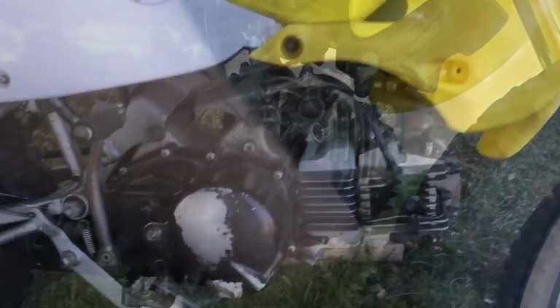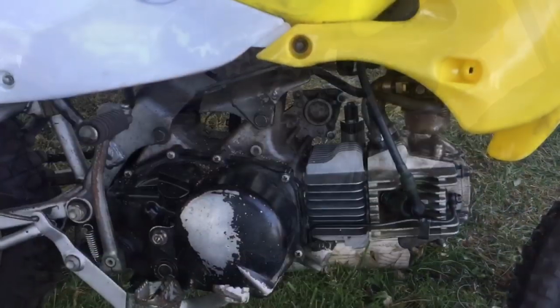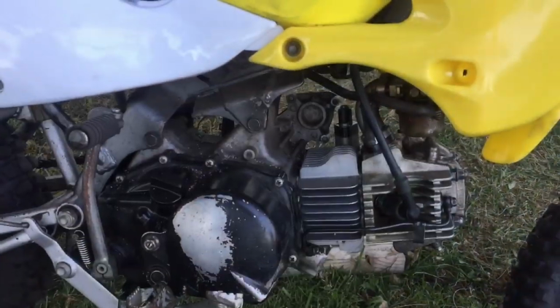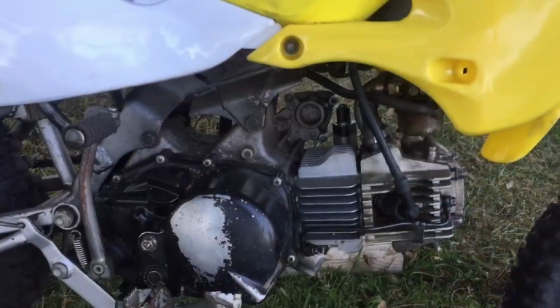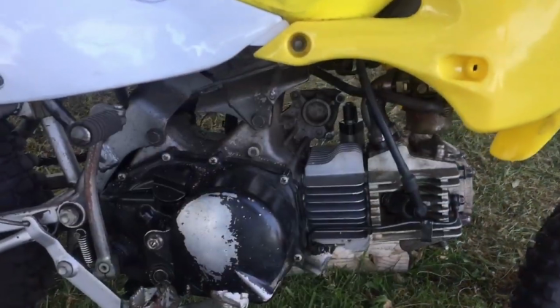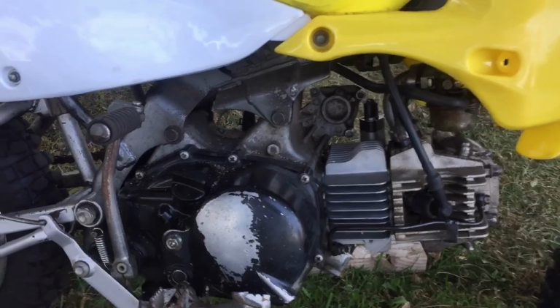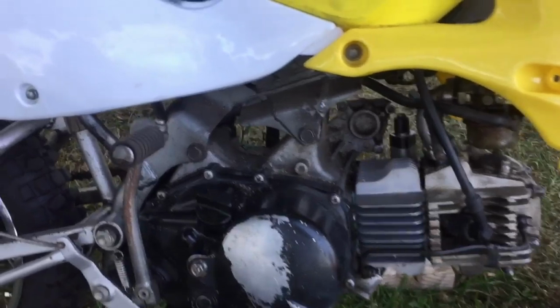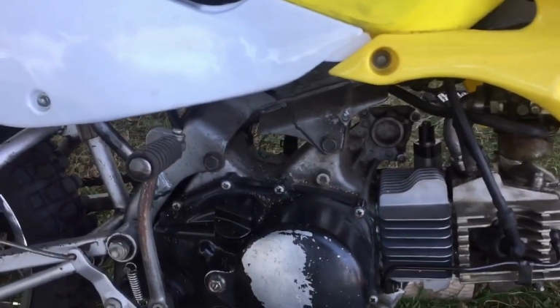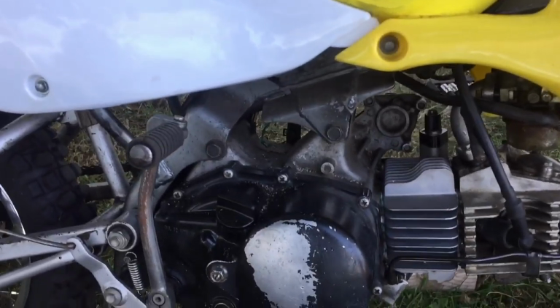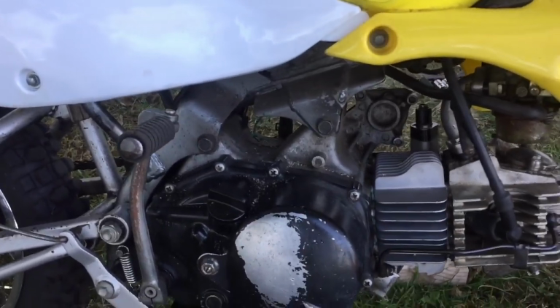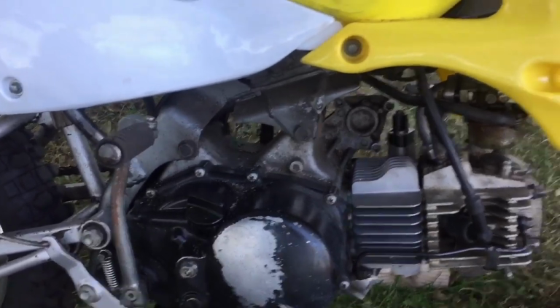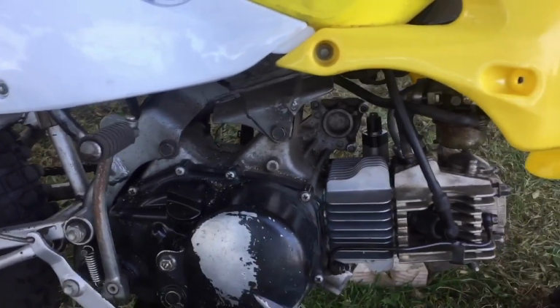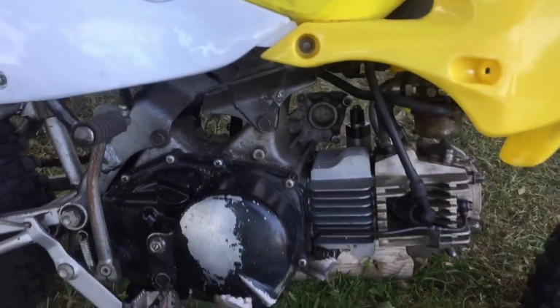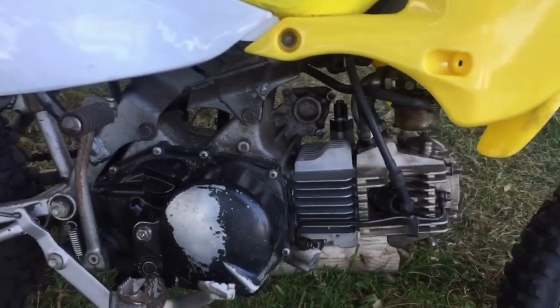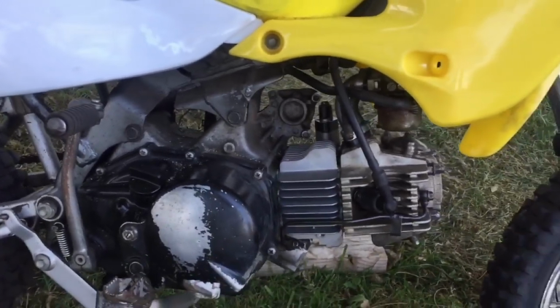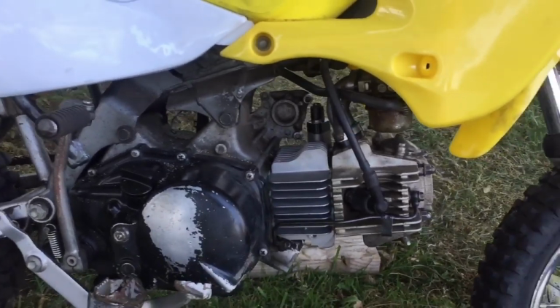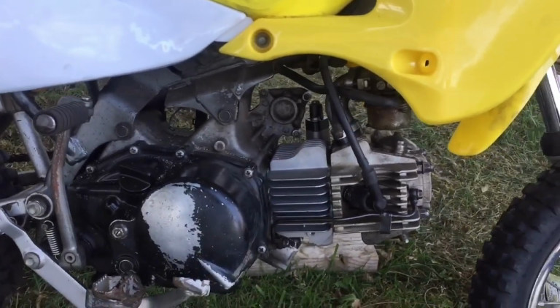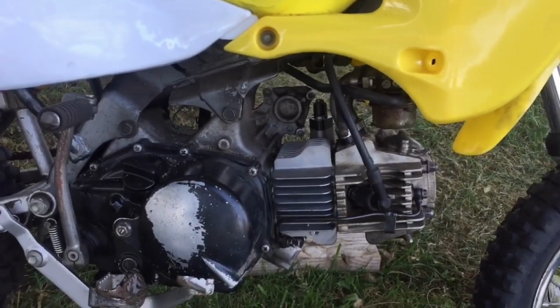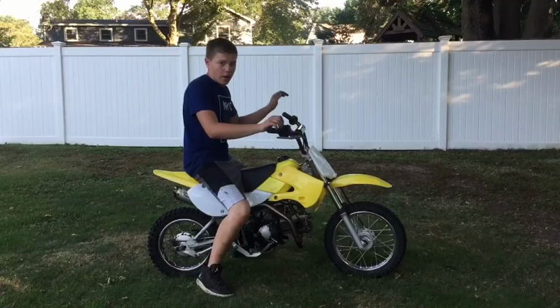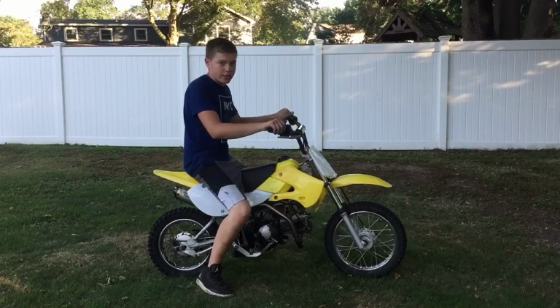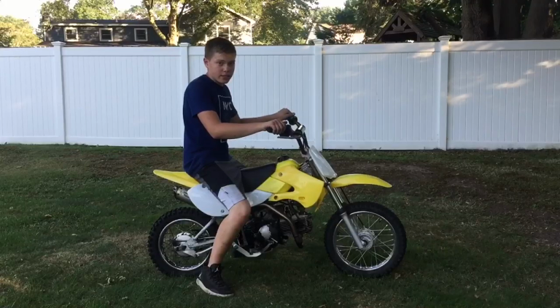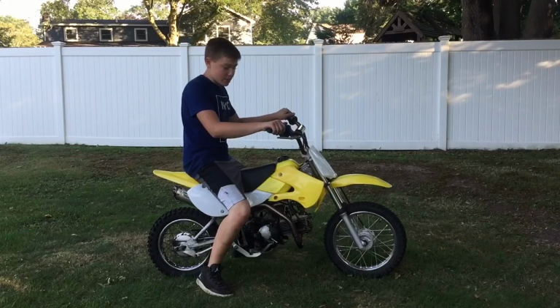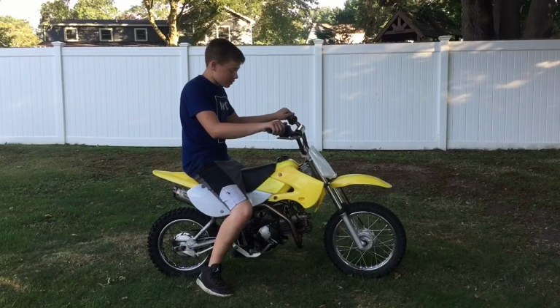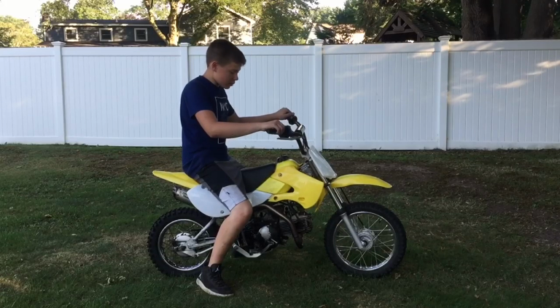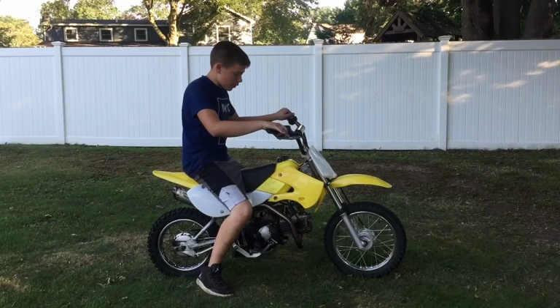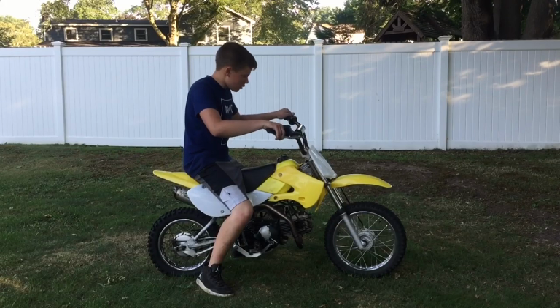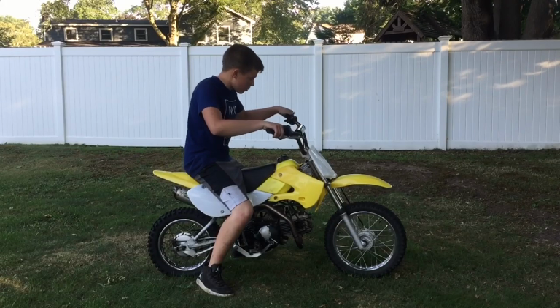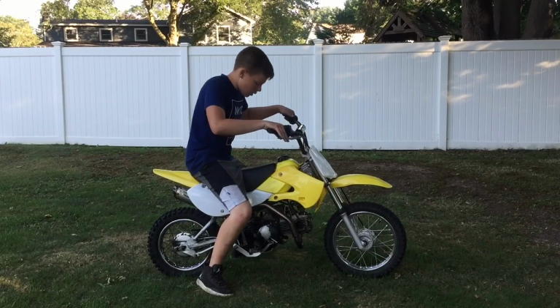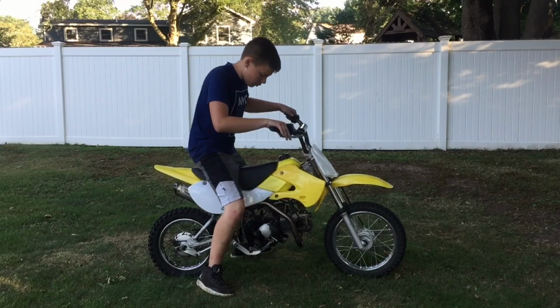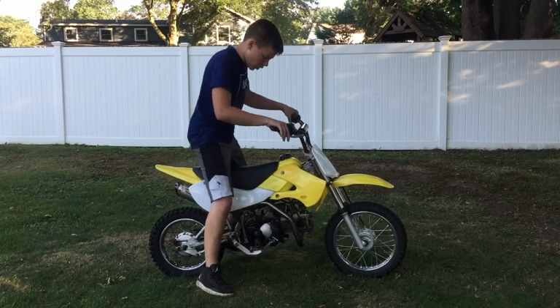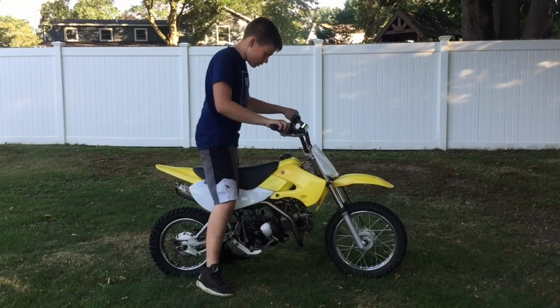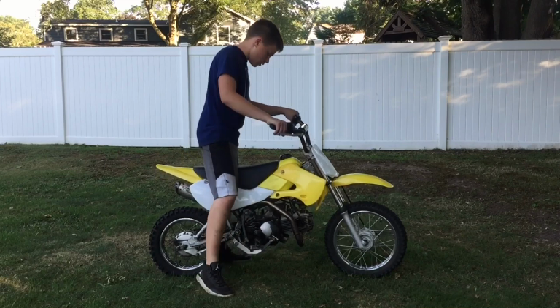Everything is back together. Now I'm just going to pour in some oil and I hope that this thing will fire up. It's time to see if this thing will fire up — I really hope it does.